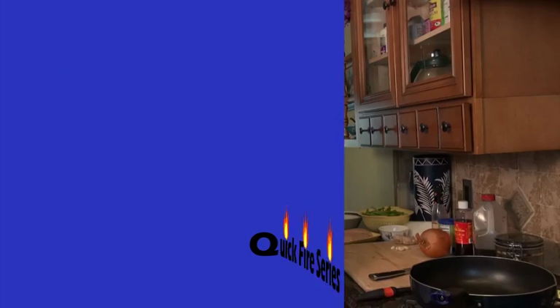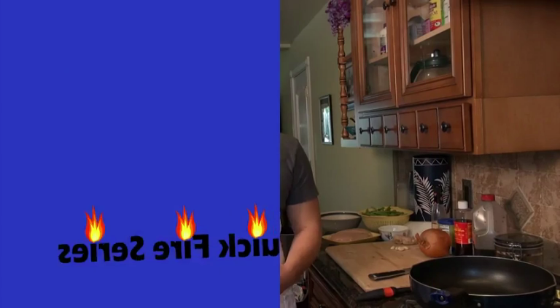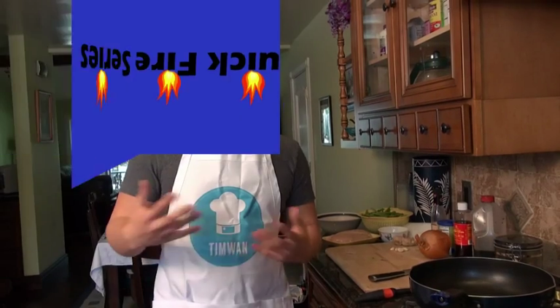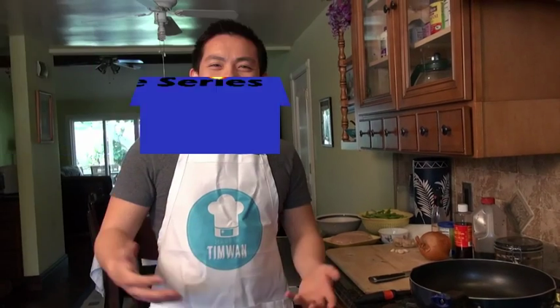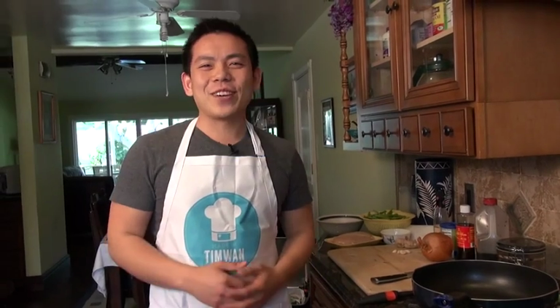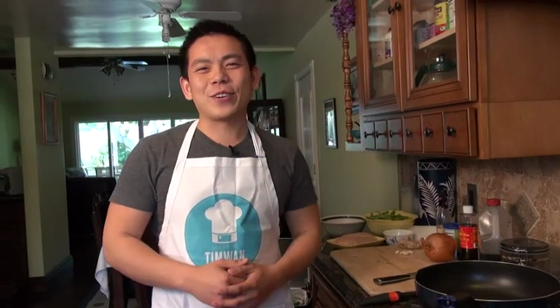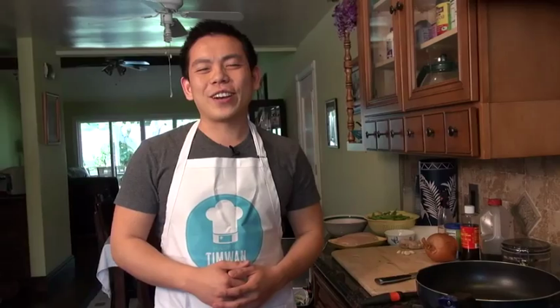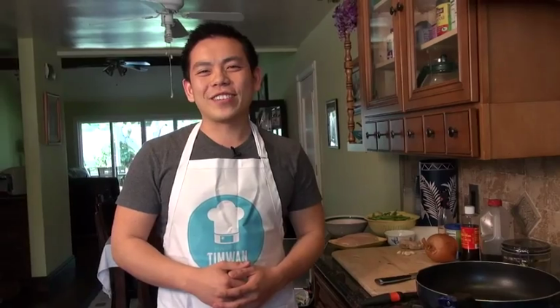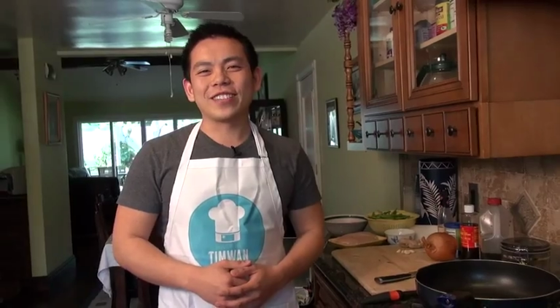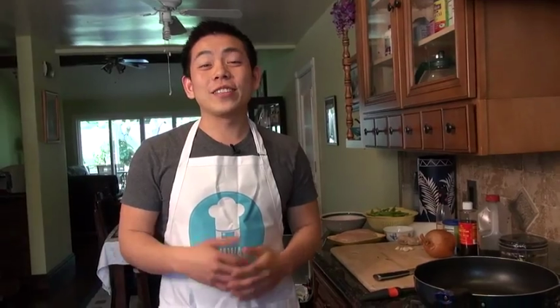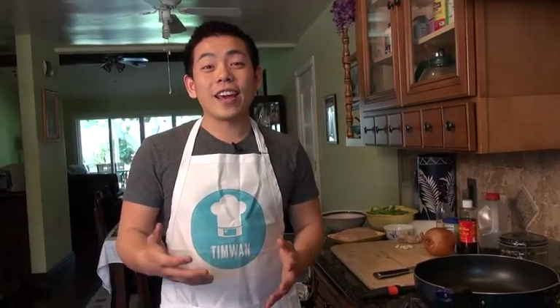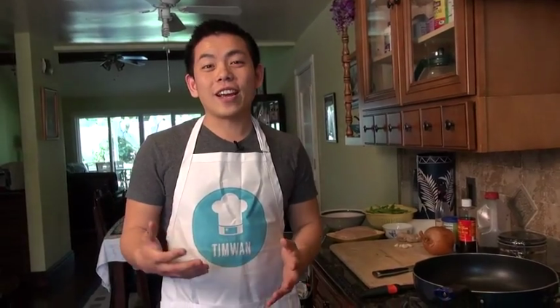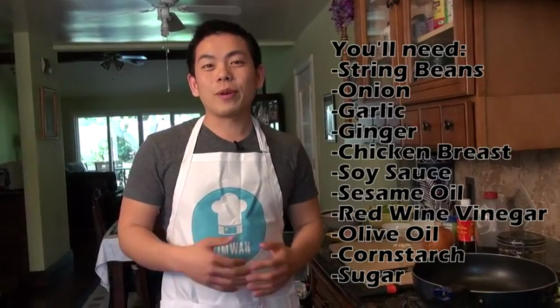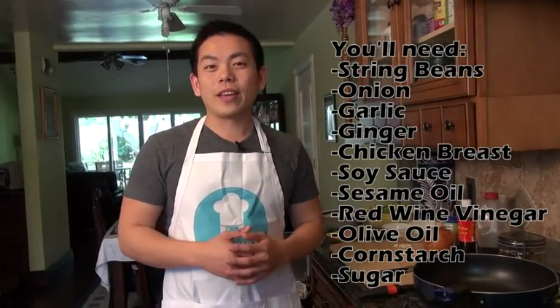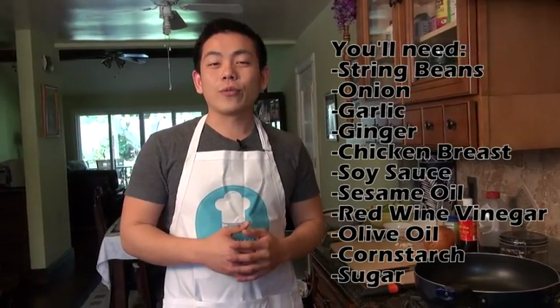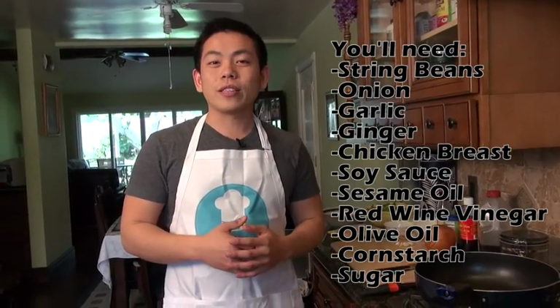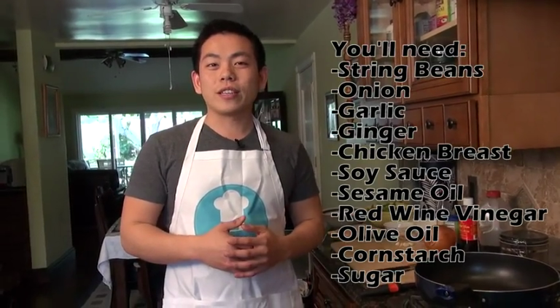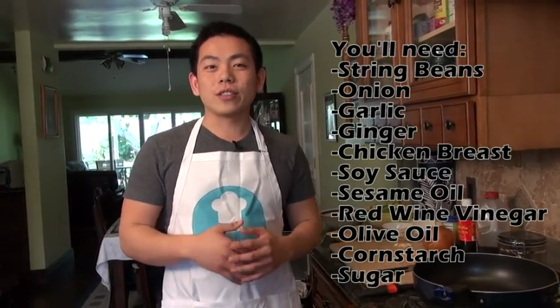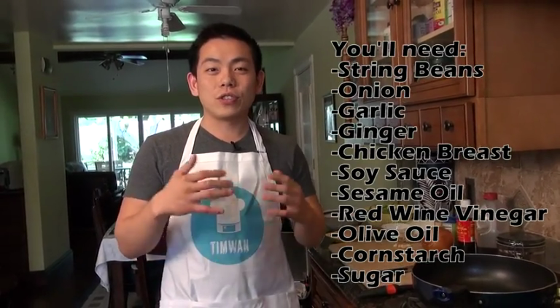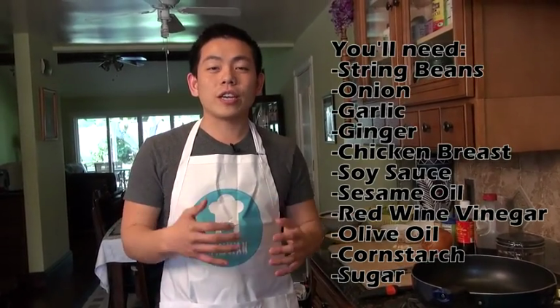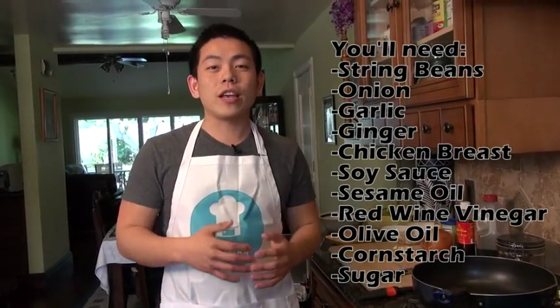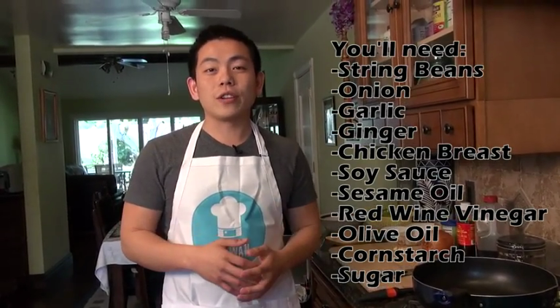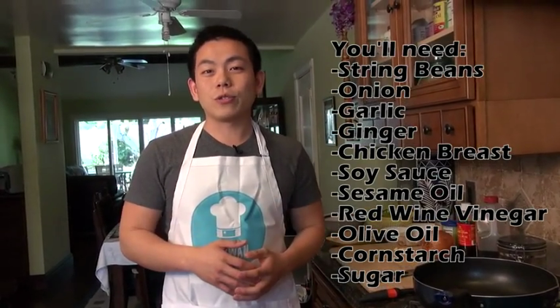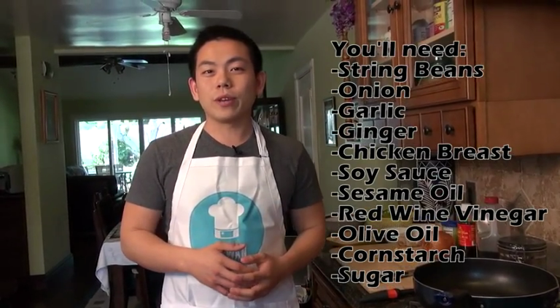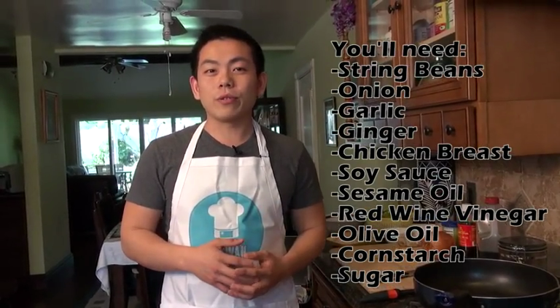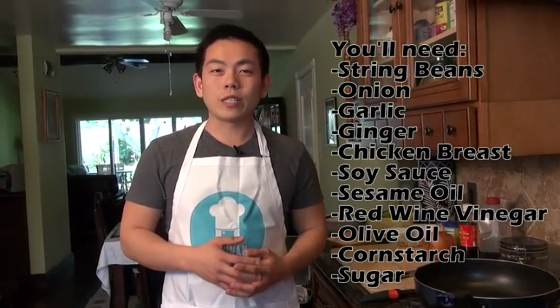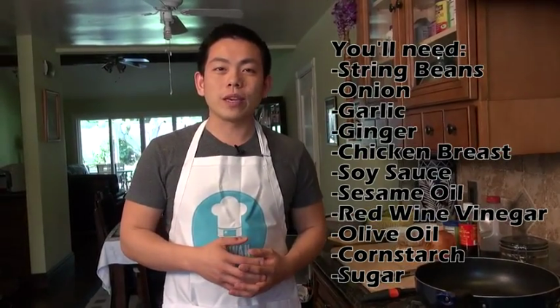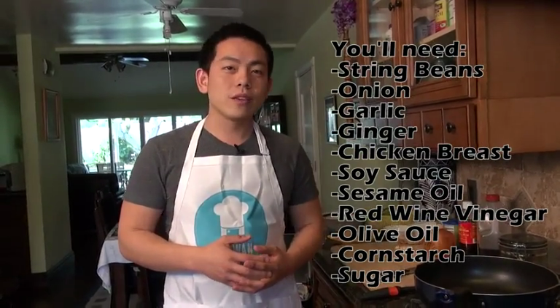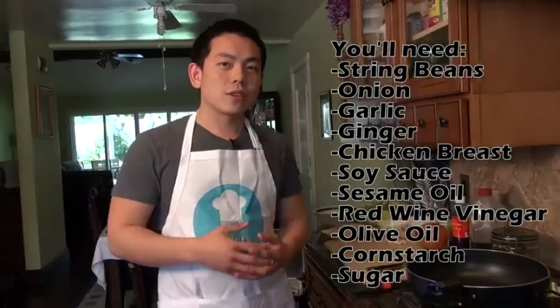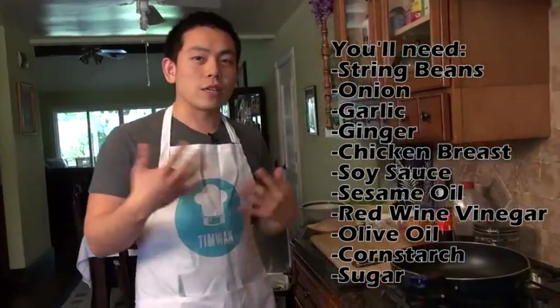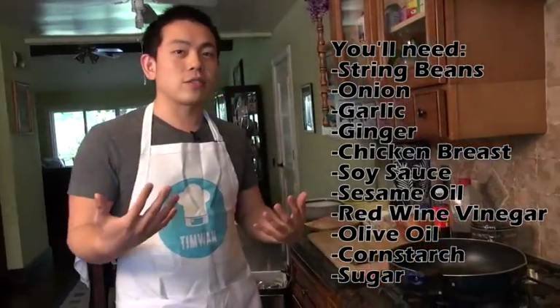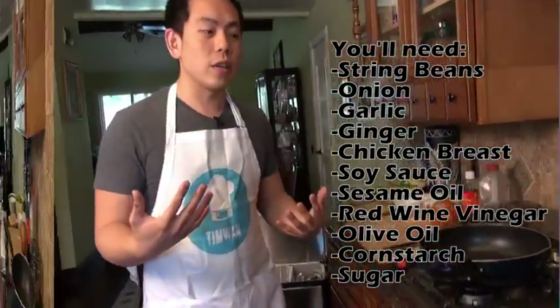Hi, welcome back to my quick fire series. Today I'm going to be making a really delicious chicken and string bean recipe. Let's get started.